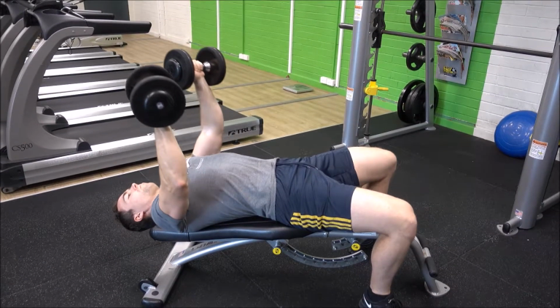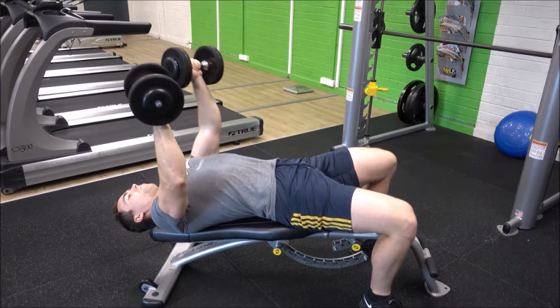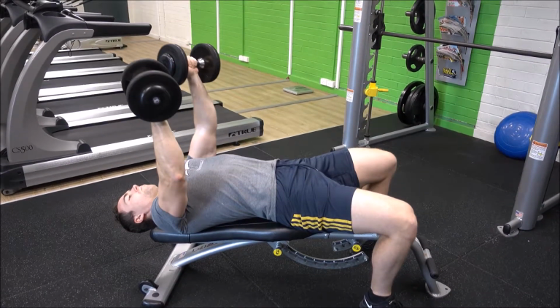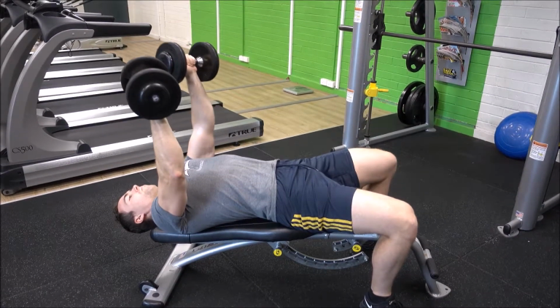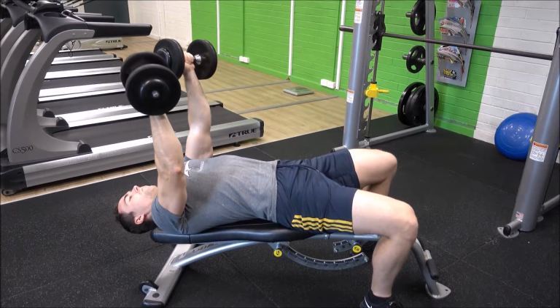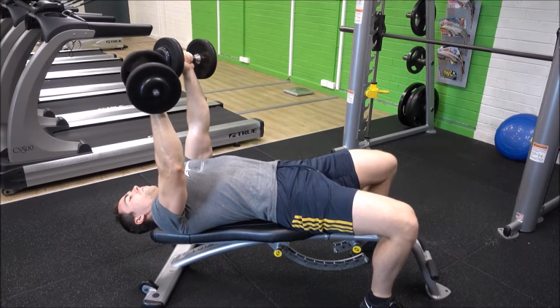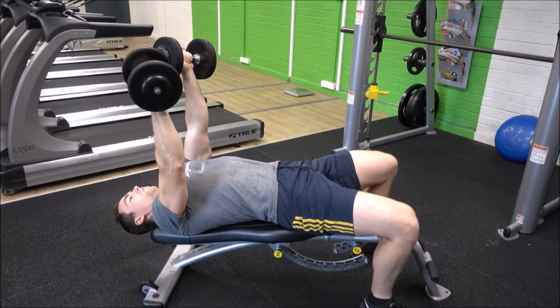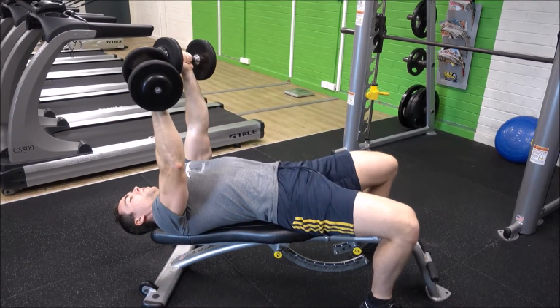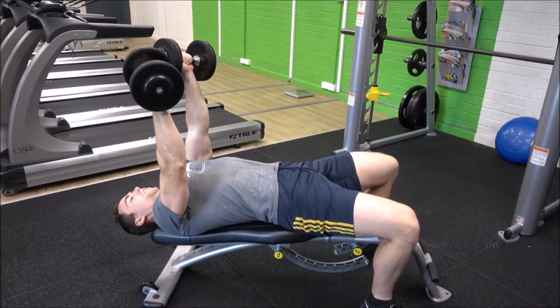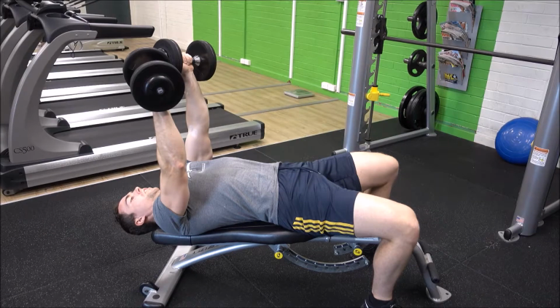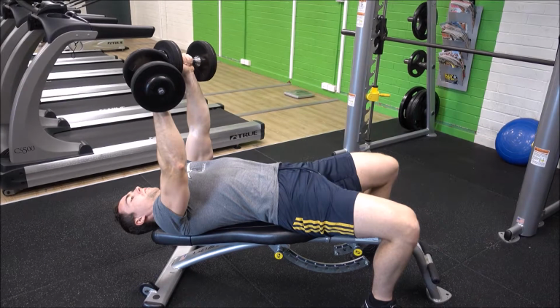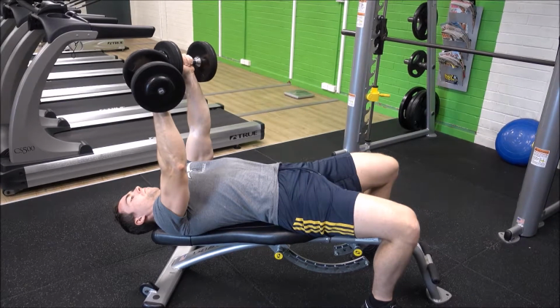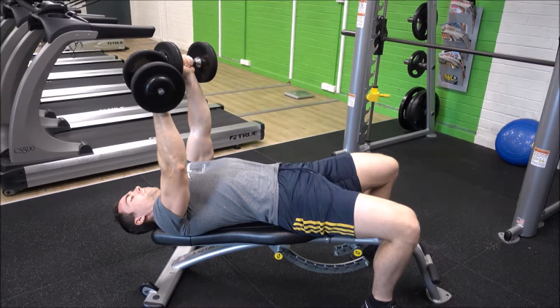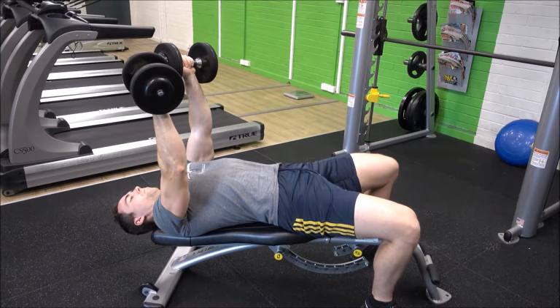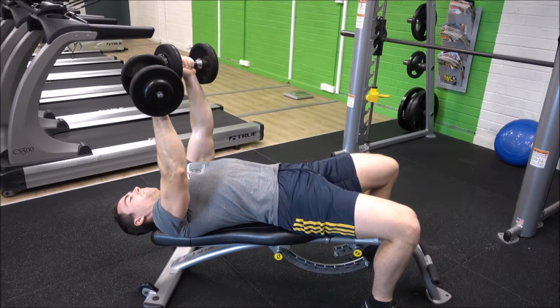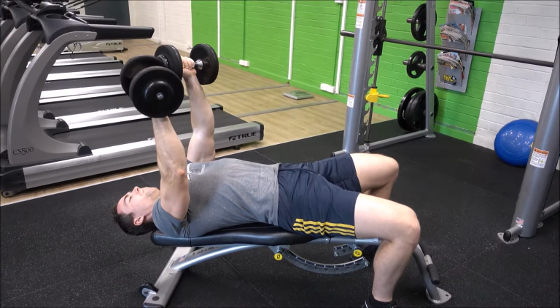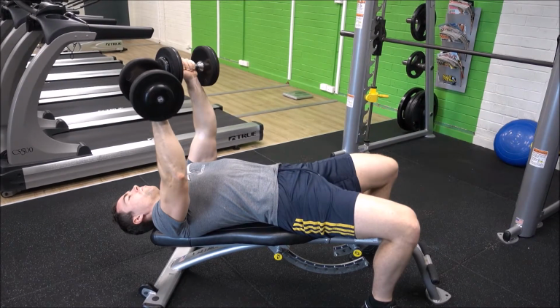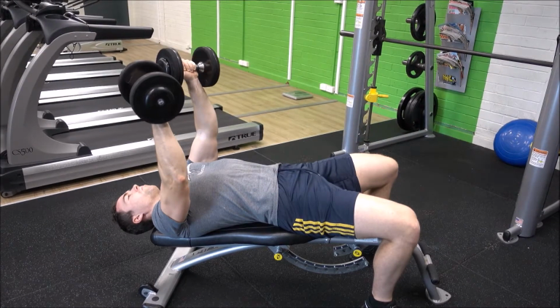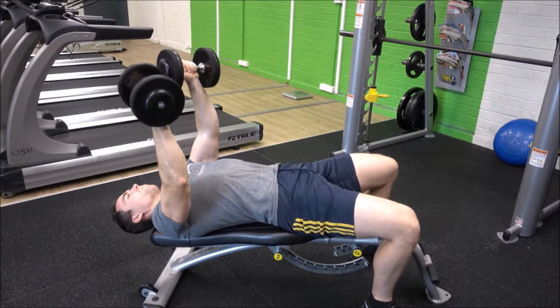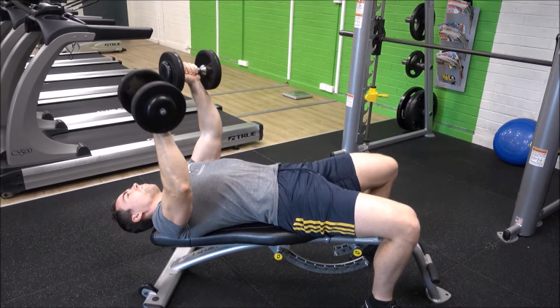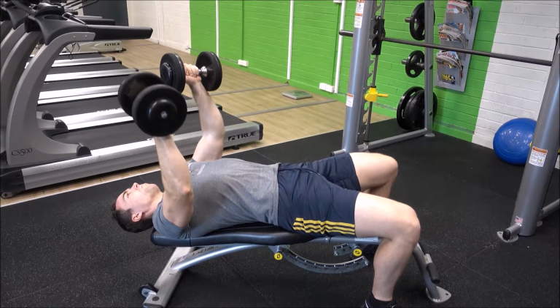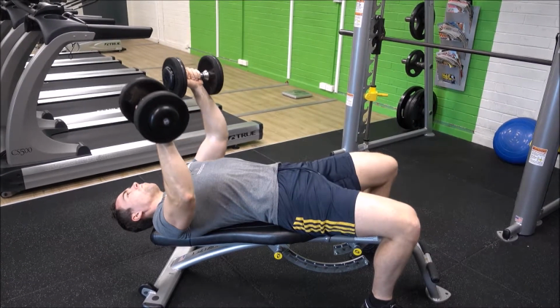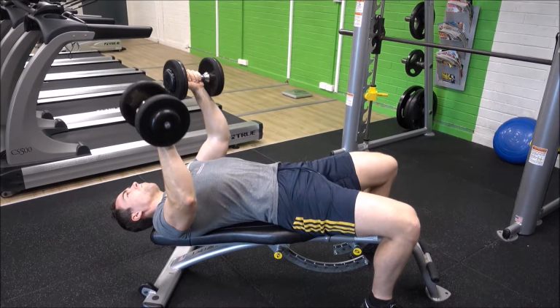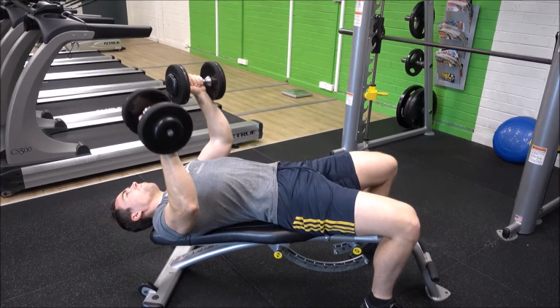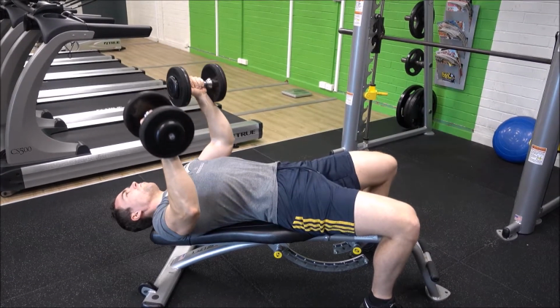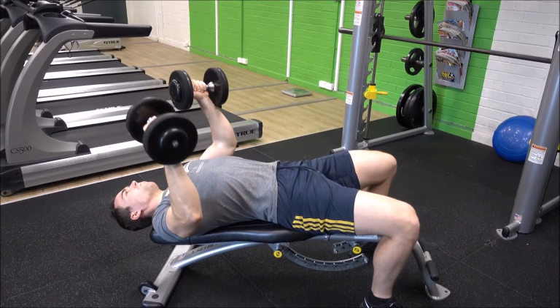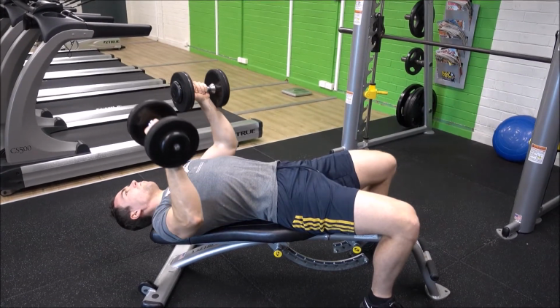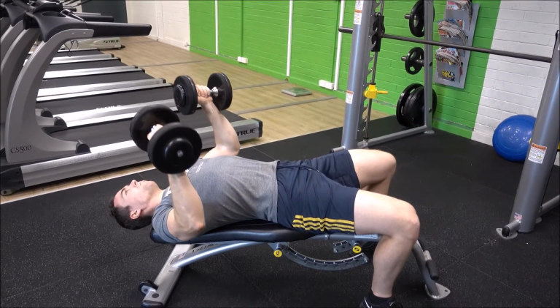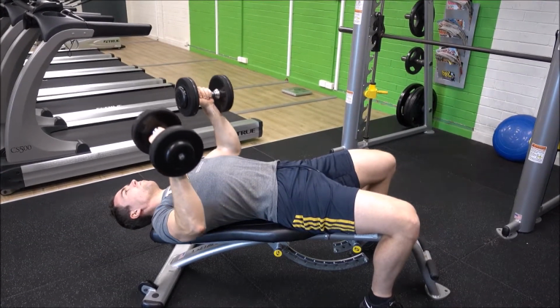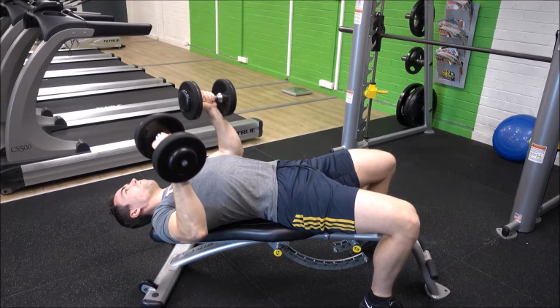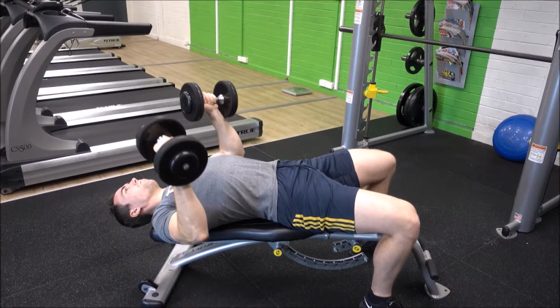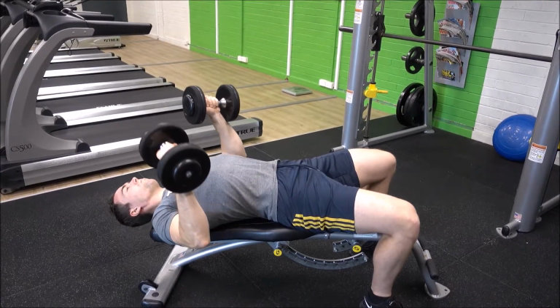At the top of the range of motion, squeeze for a second — squeeze your chest muscles together — before lowering the dumbbells back down in a slow and controlled manner.